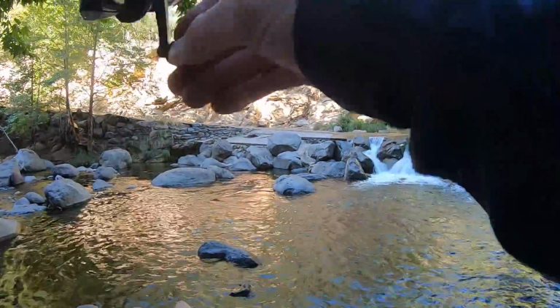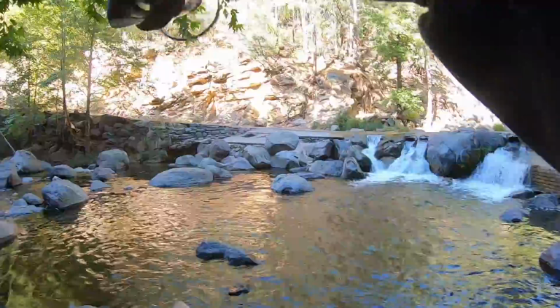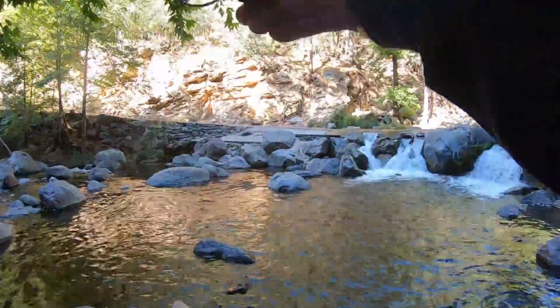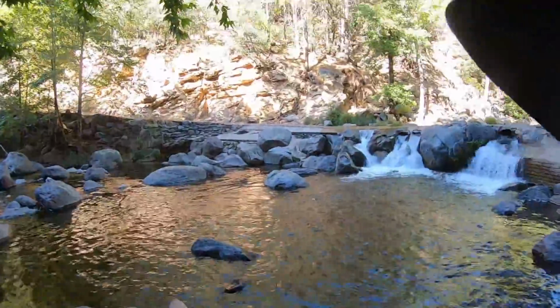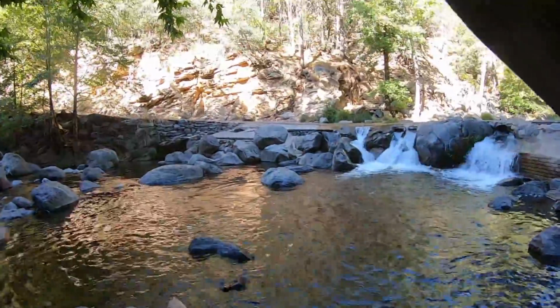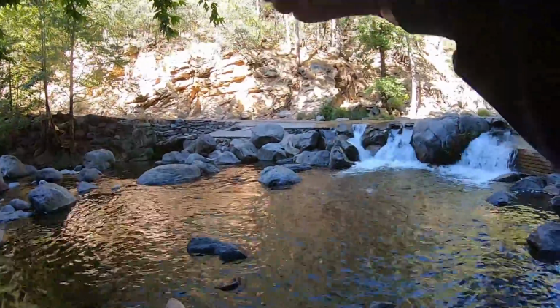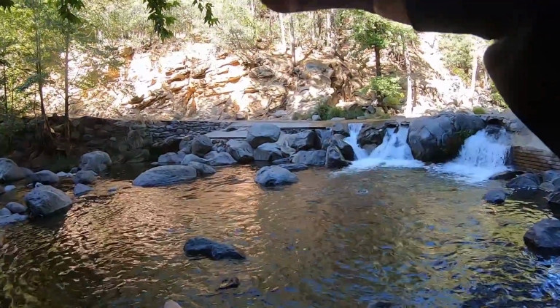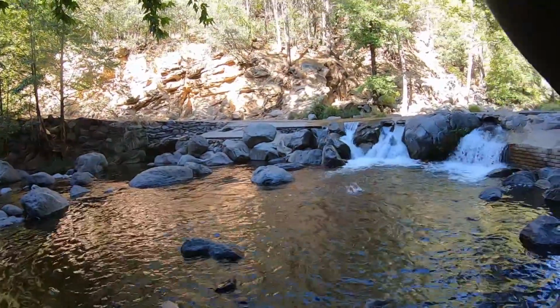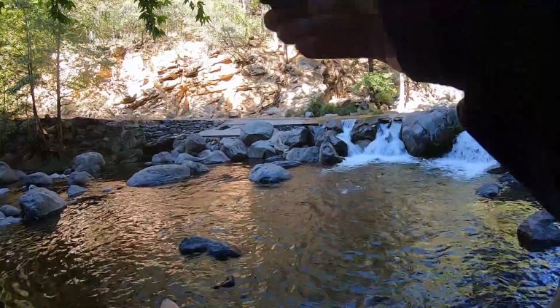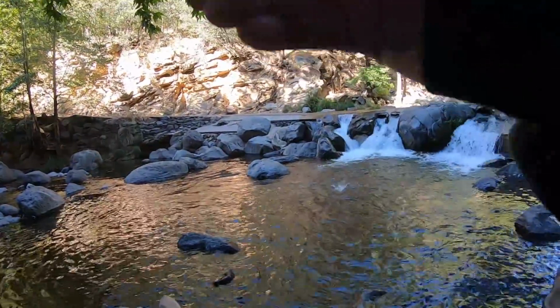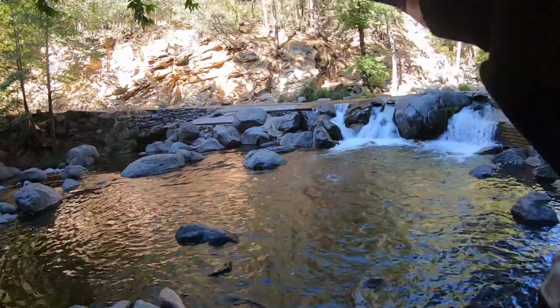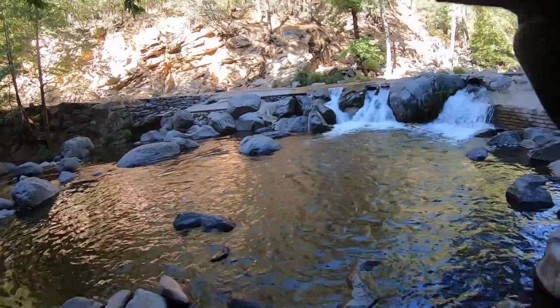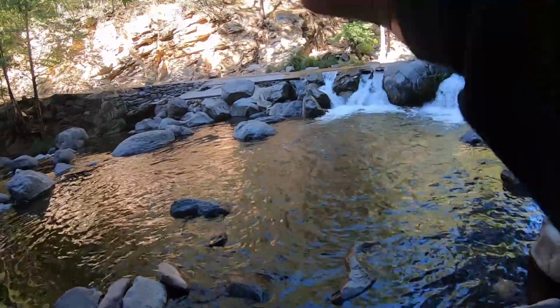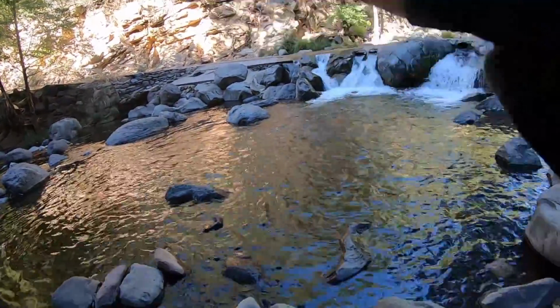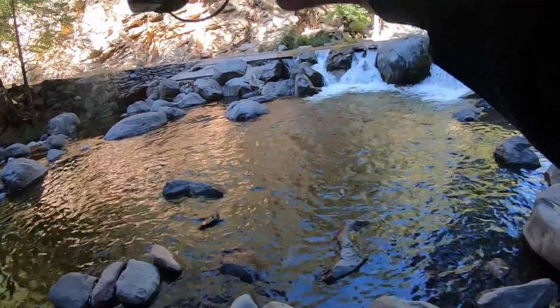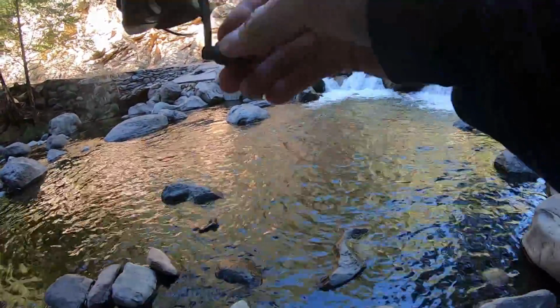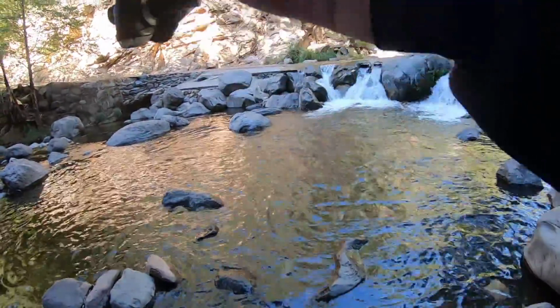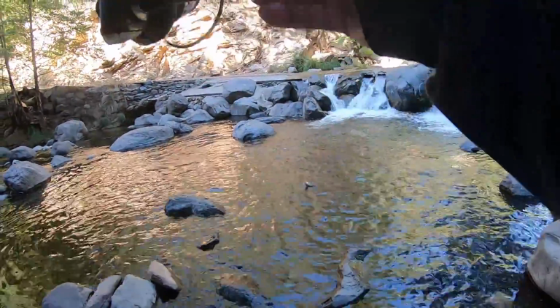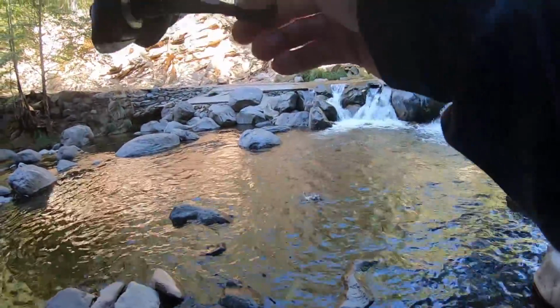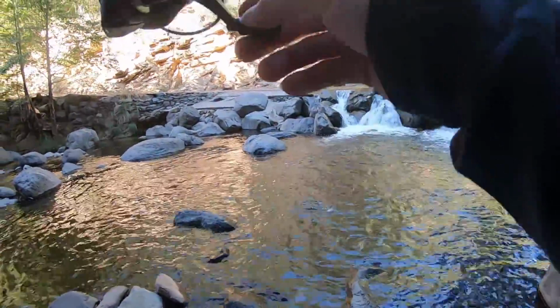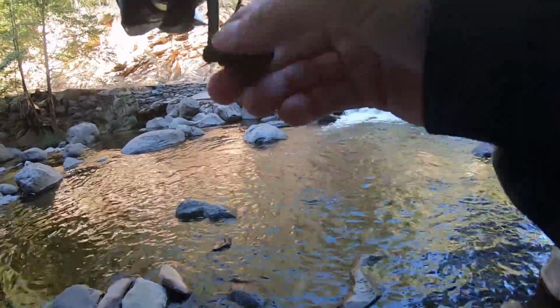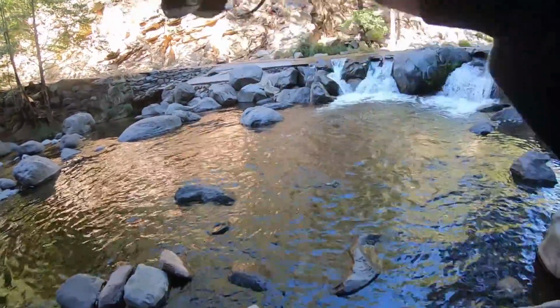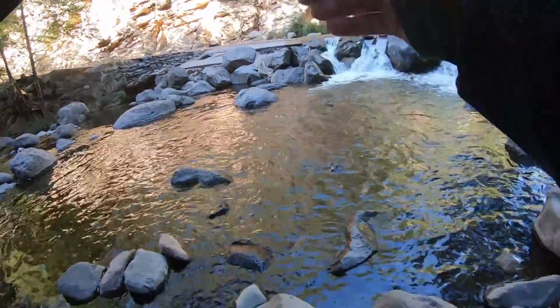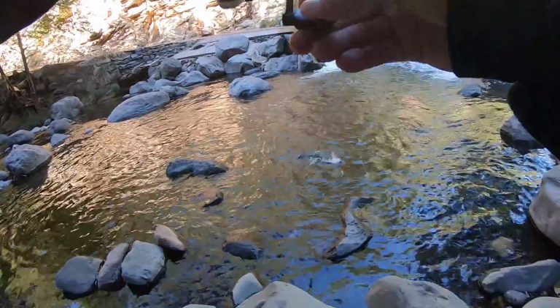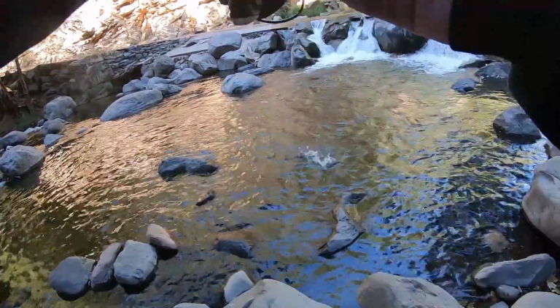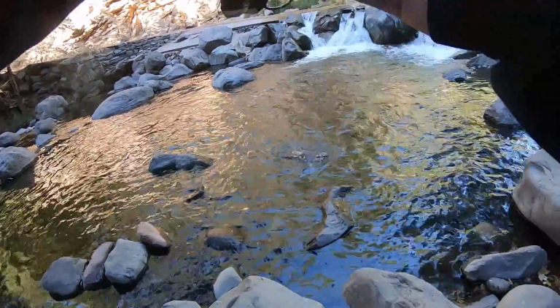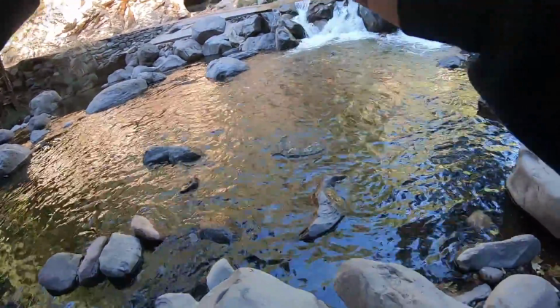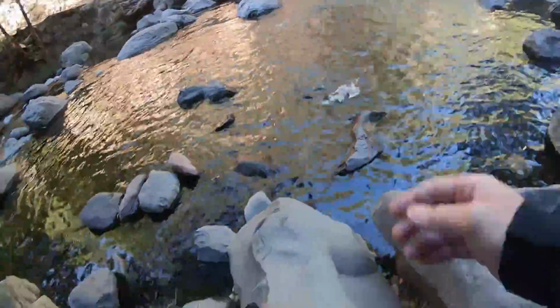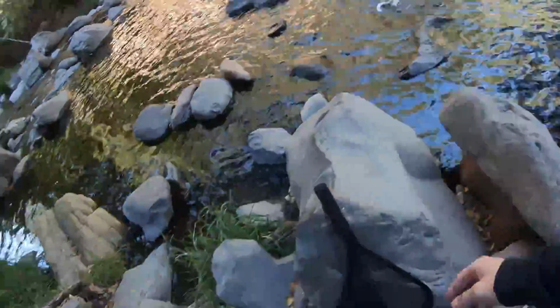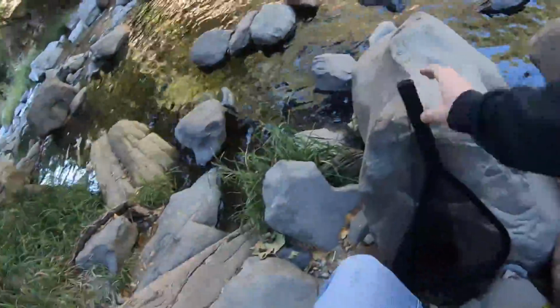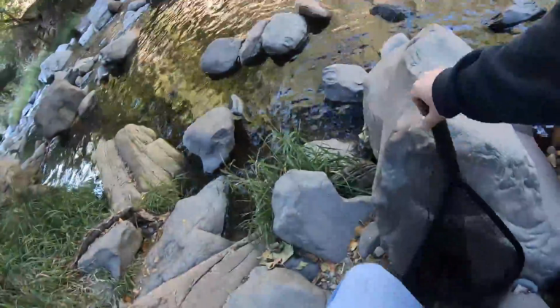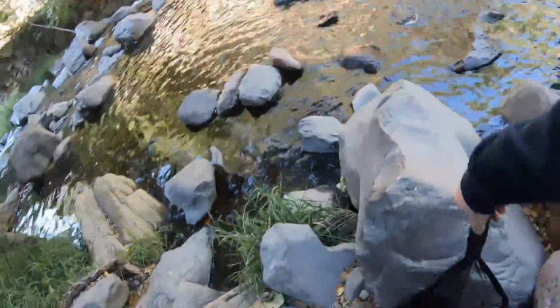There he is — this one feels like he's got some pull. He came off. Darn it.